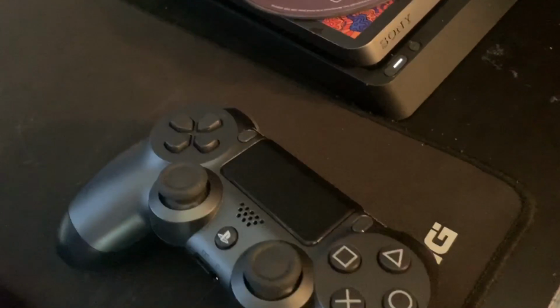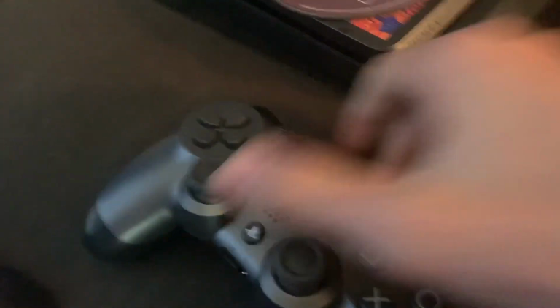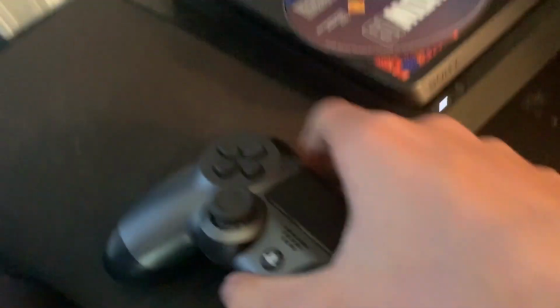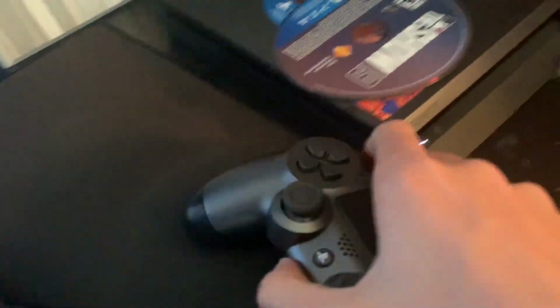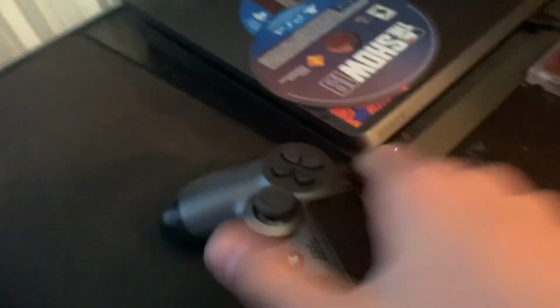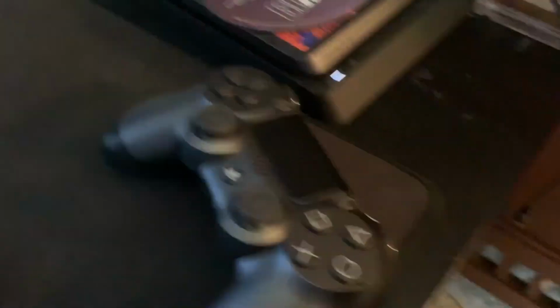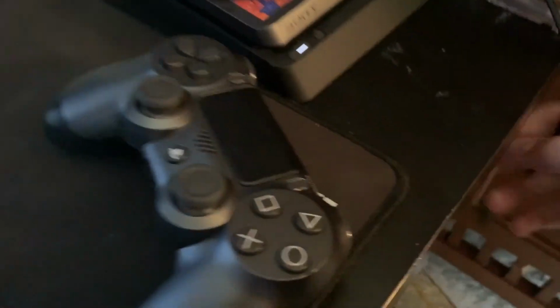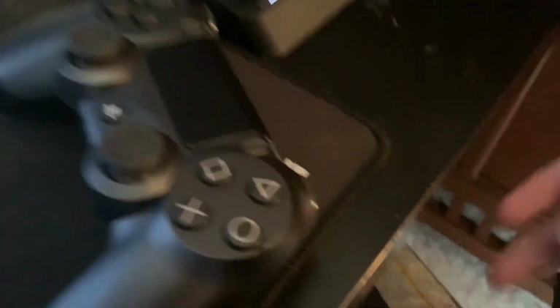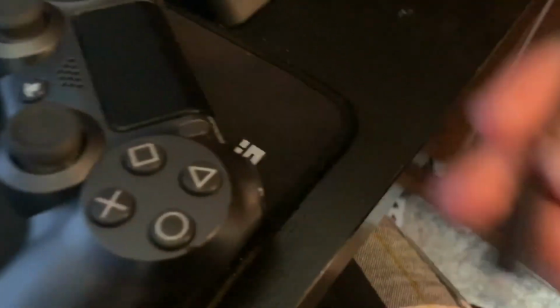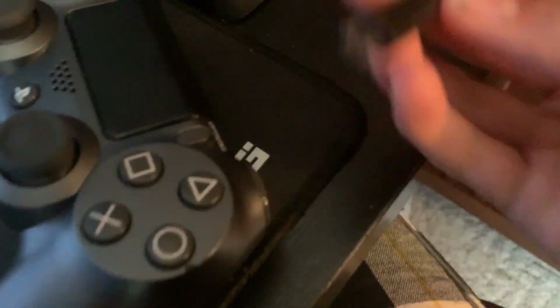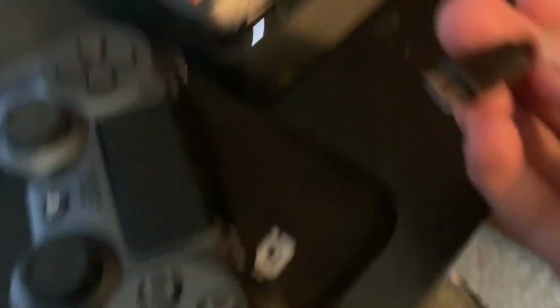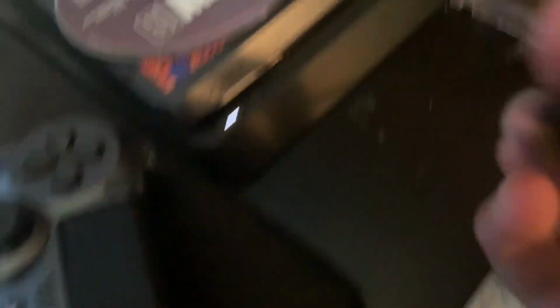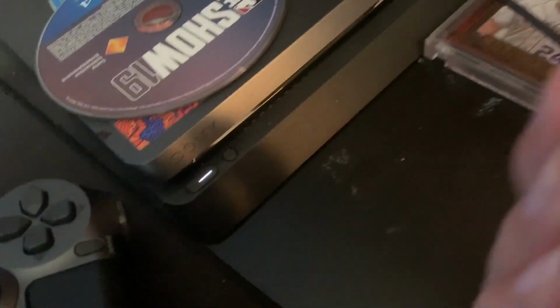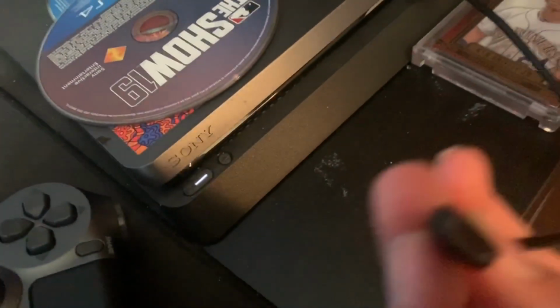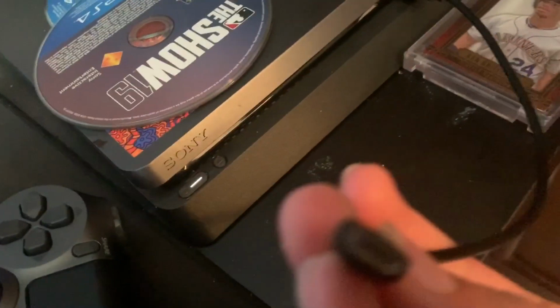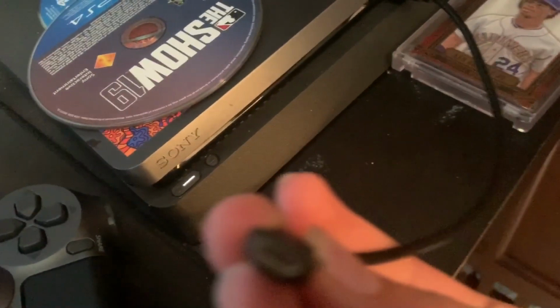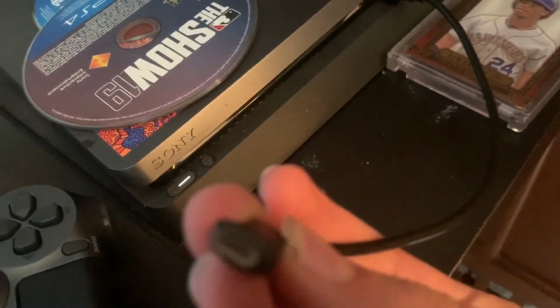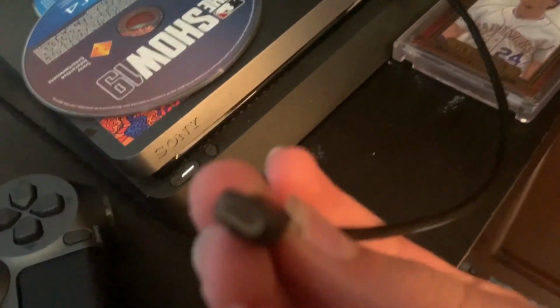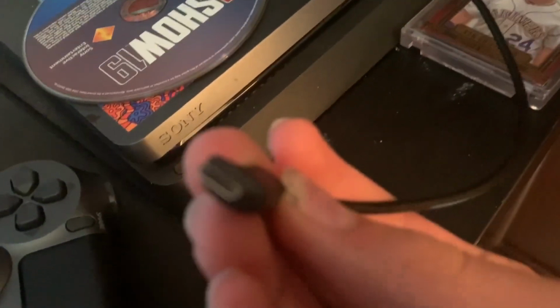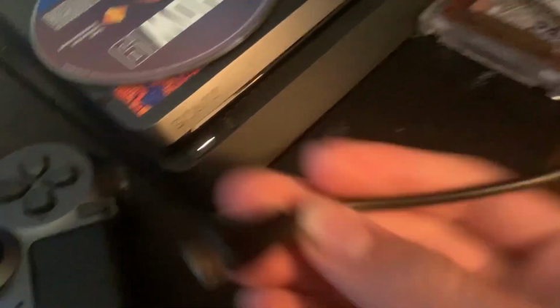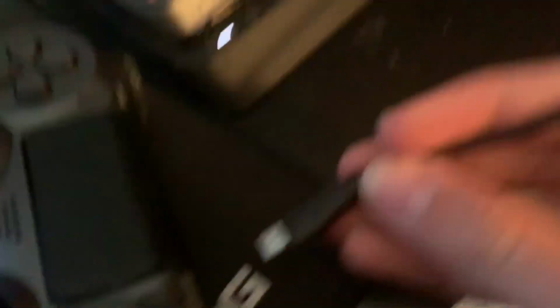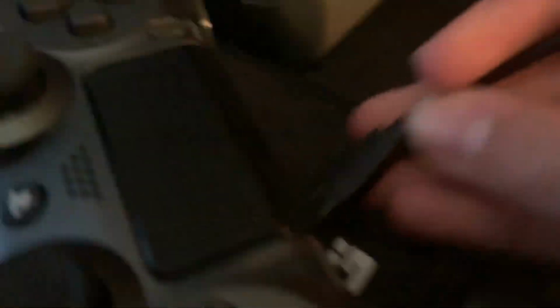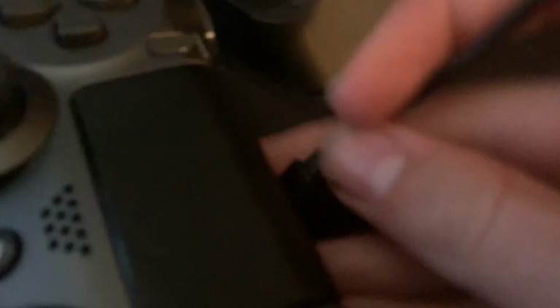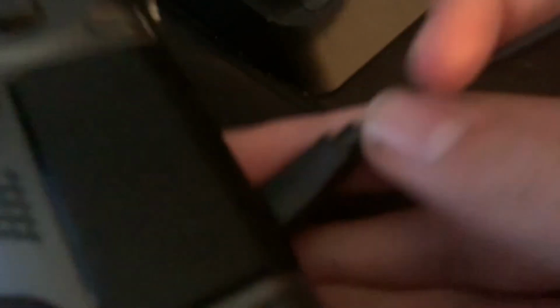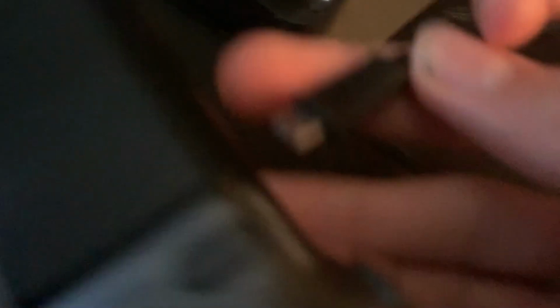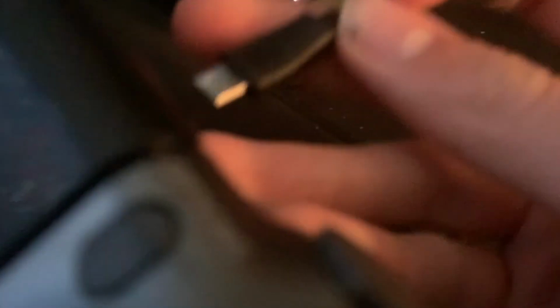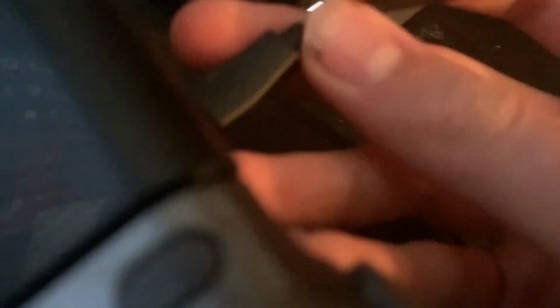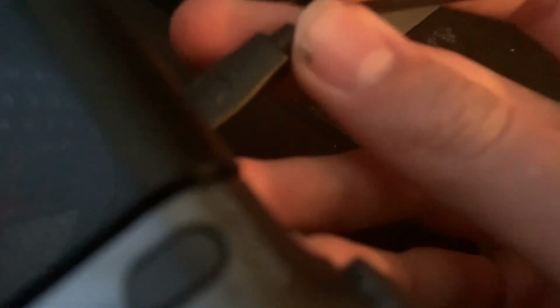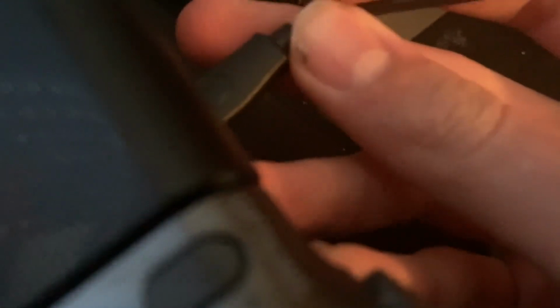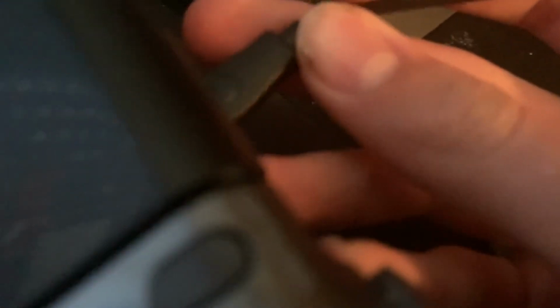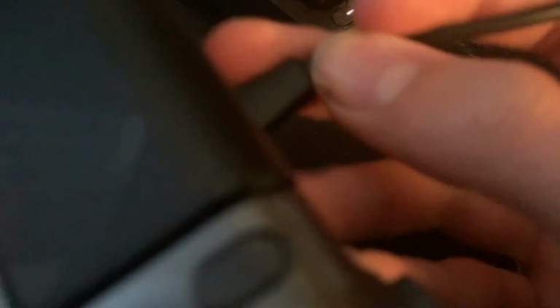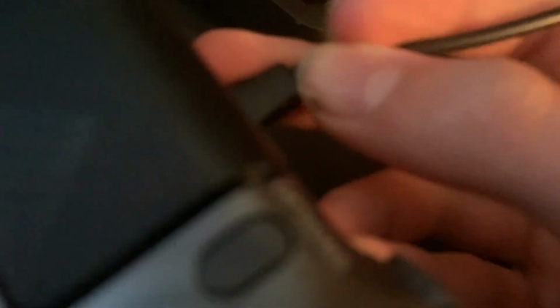Now, how to connect it back to your PS4: normally what you do is take a PS4 charger, plug it into the port, and then press the PS4 button.